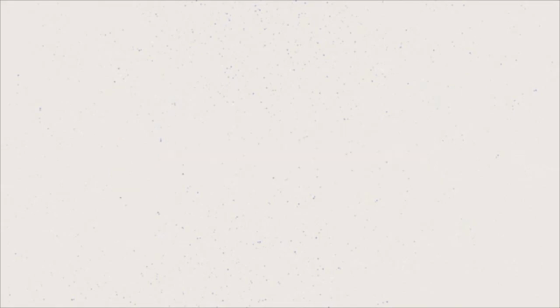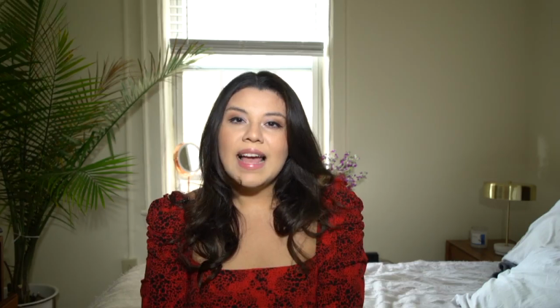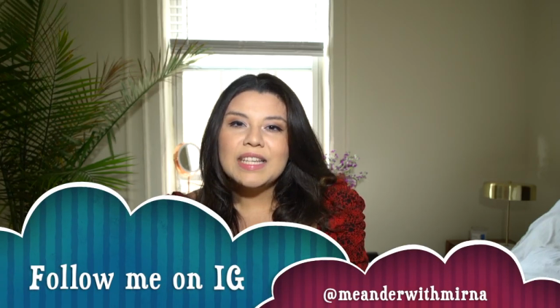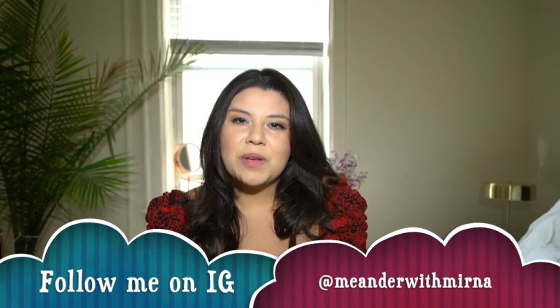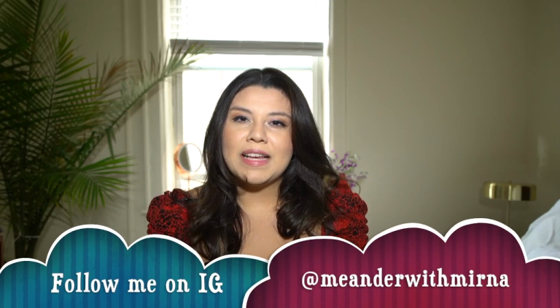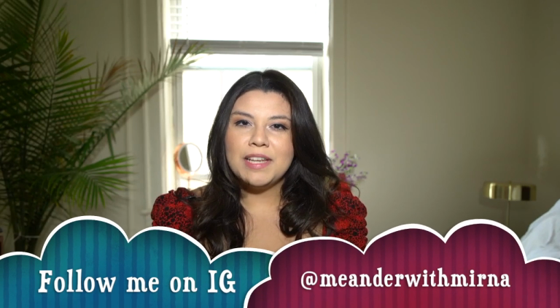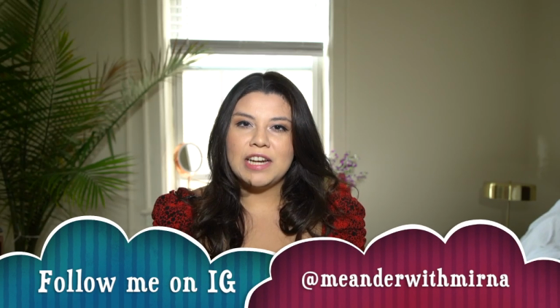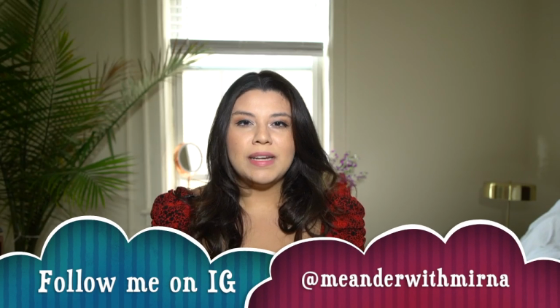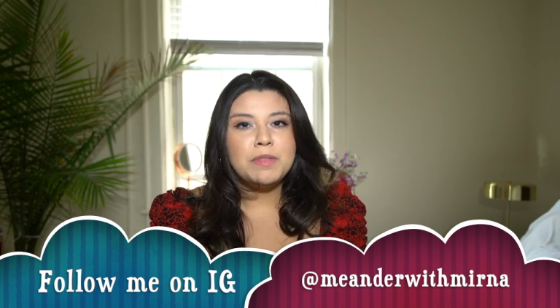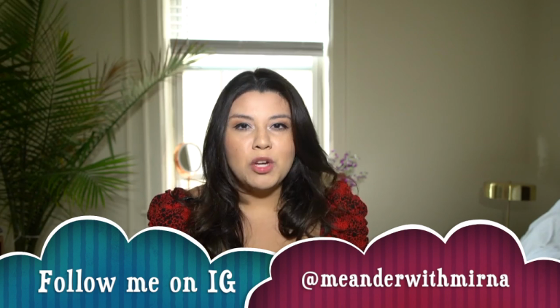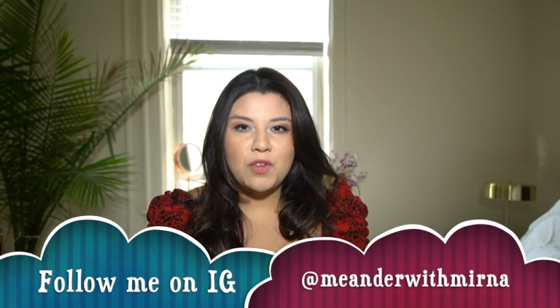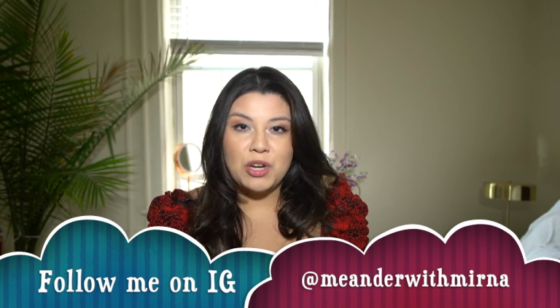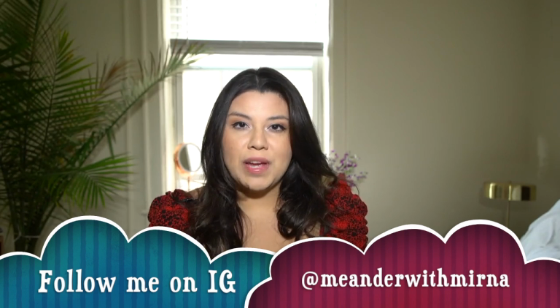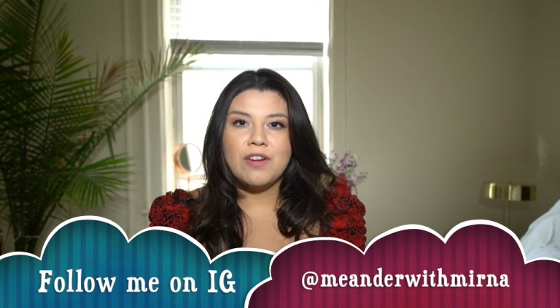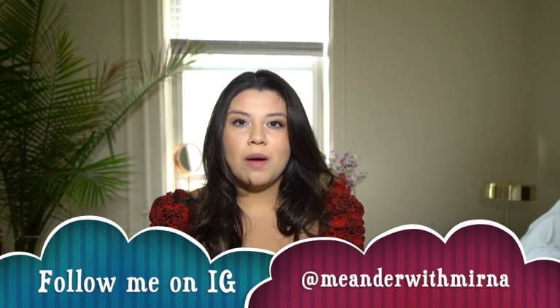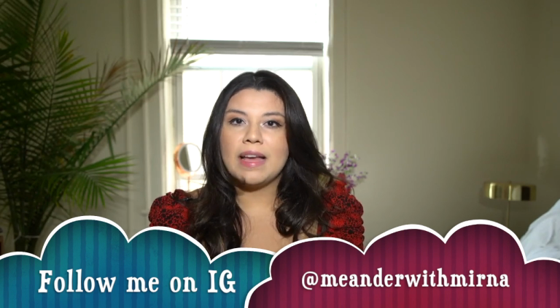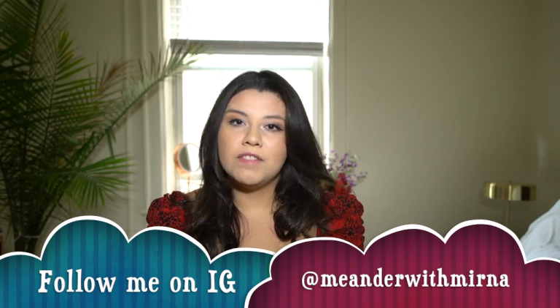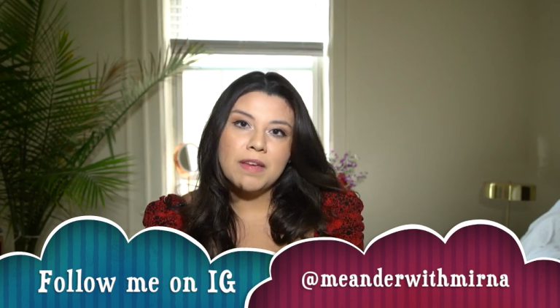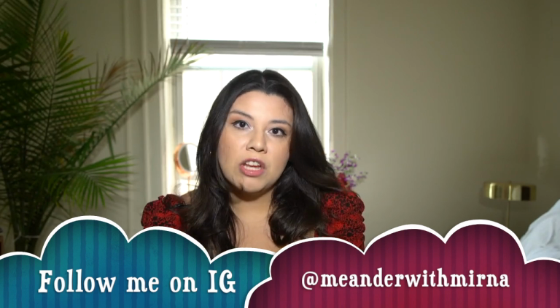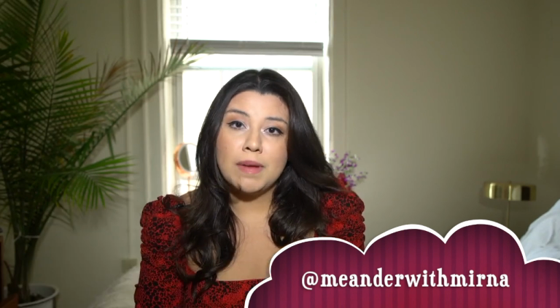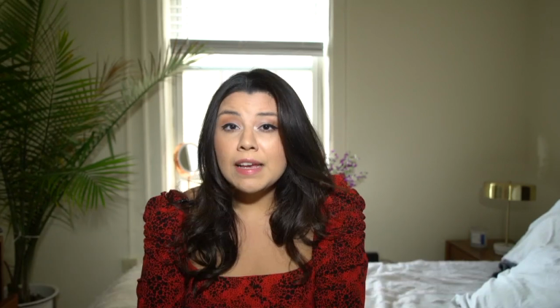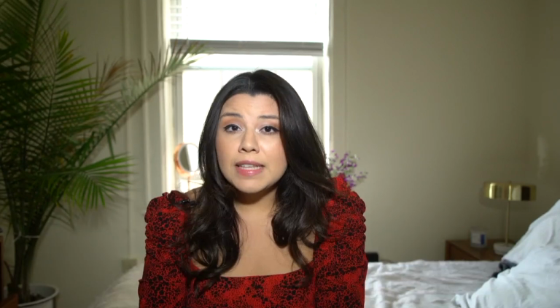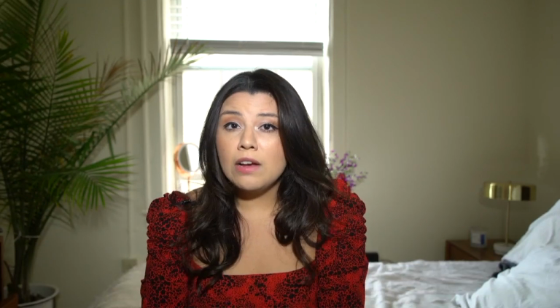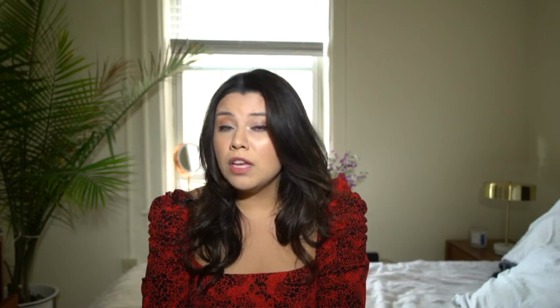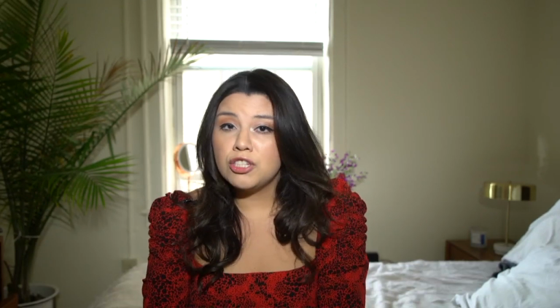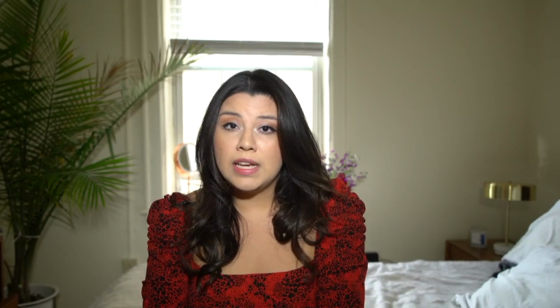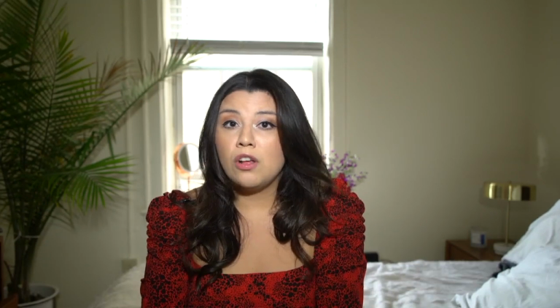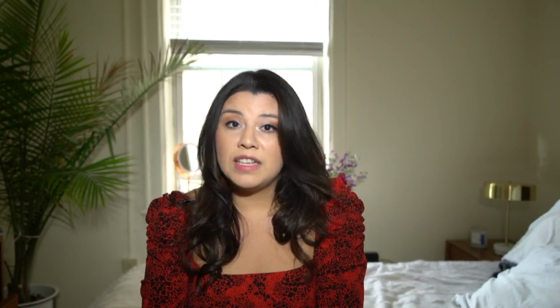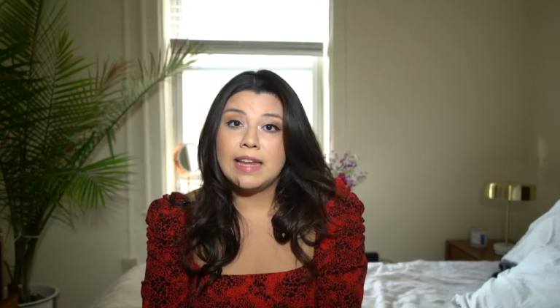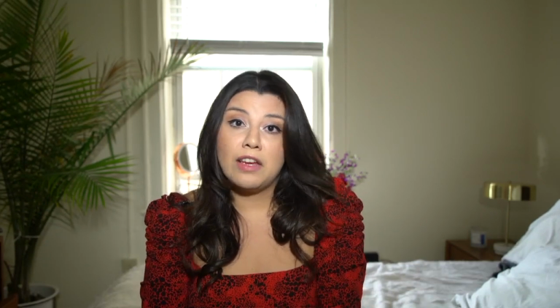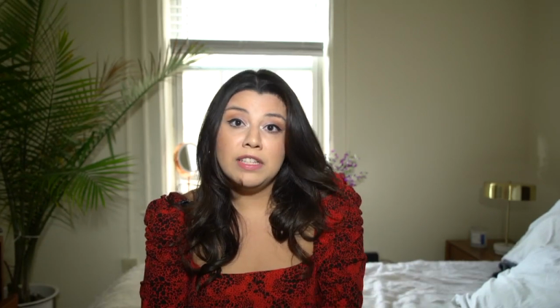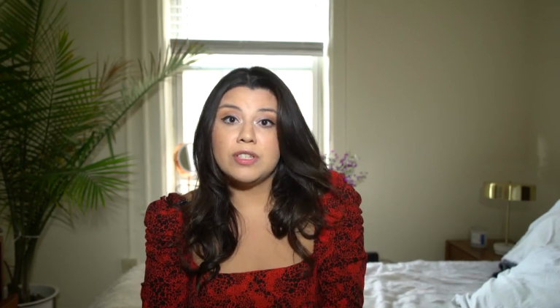Hi guys, welcome back to my channel. My name is Myrna if you are new here. I love to make videos about lifestyle, luxury, and all things that I think are interesting.